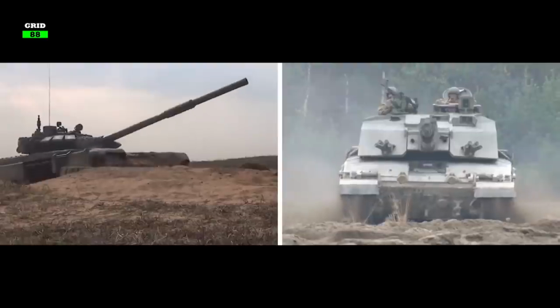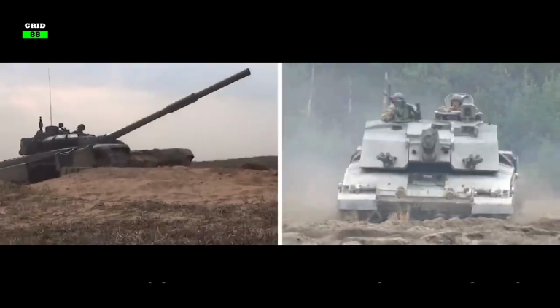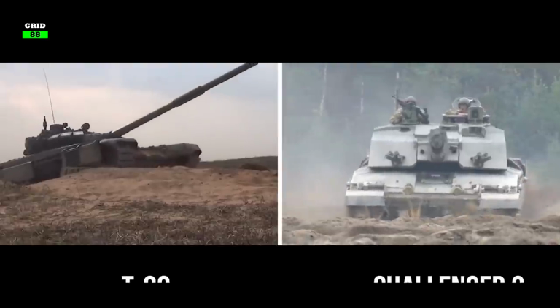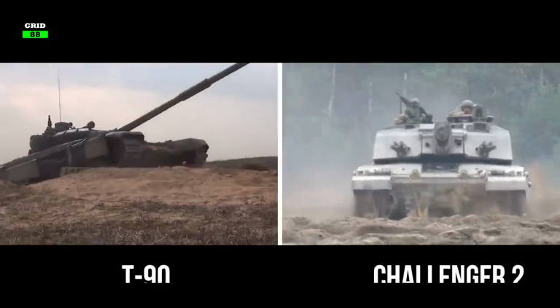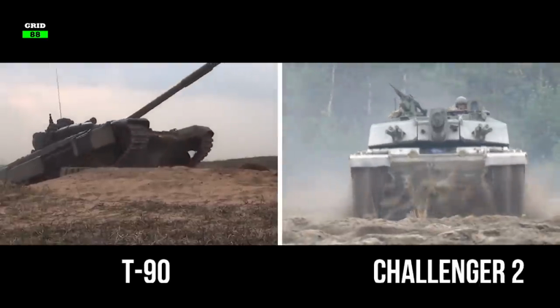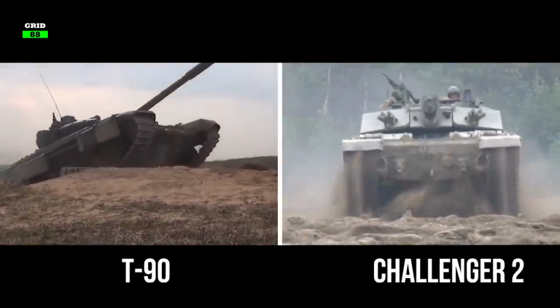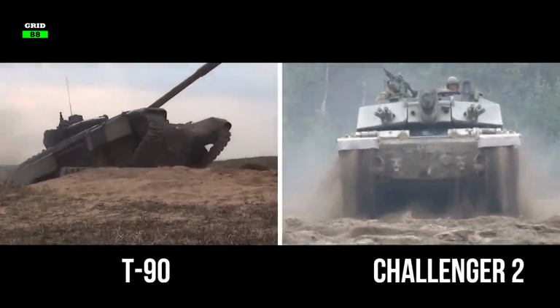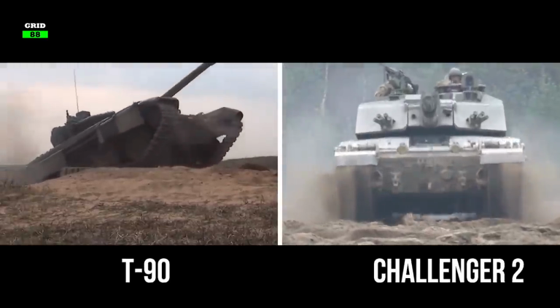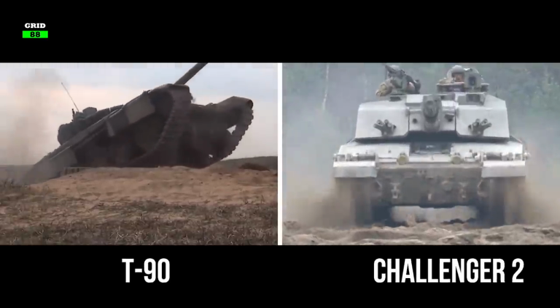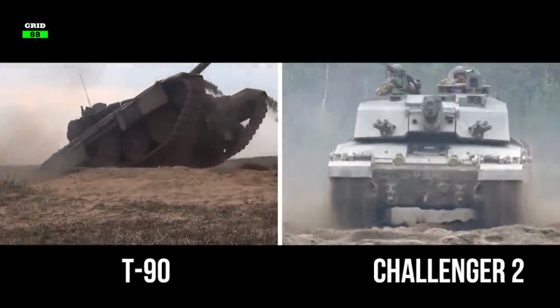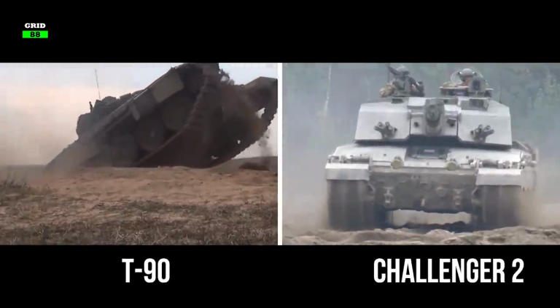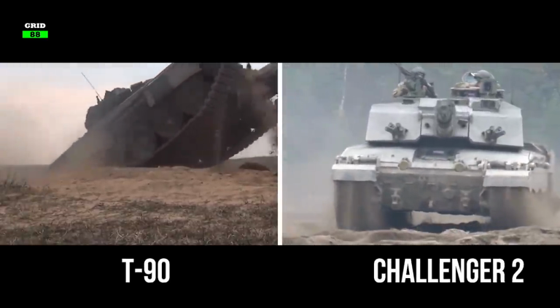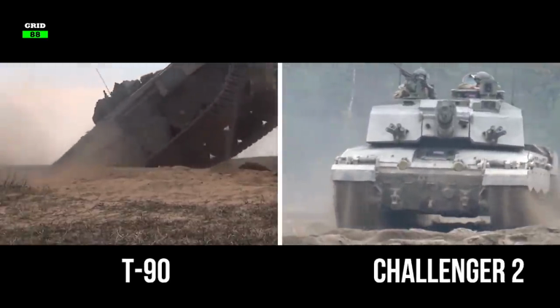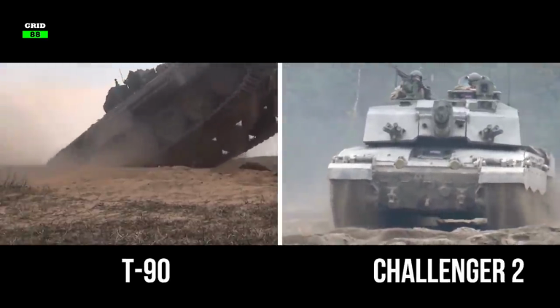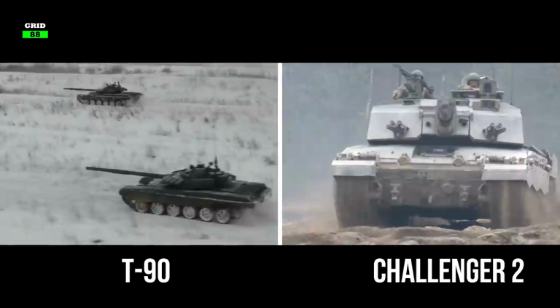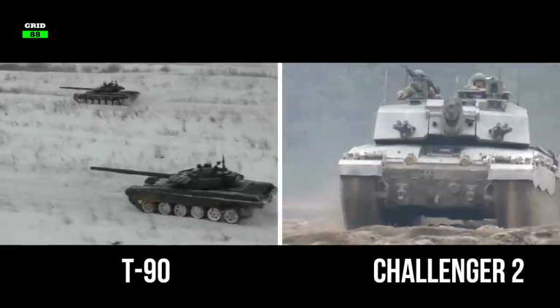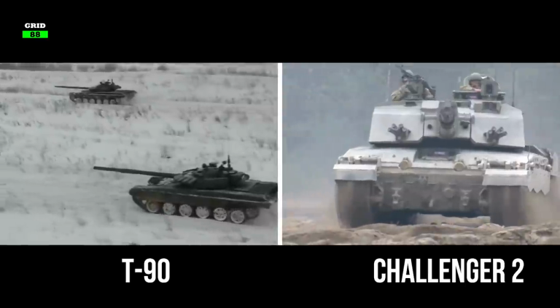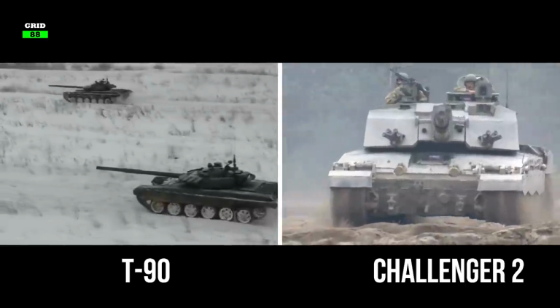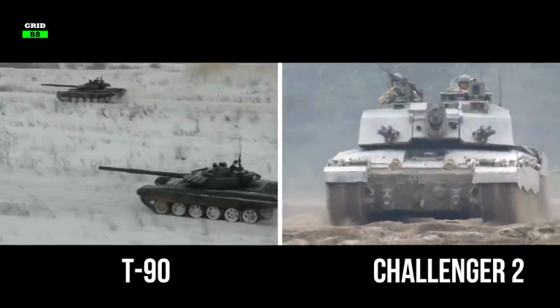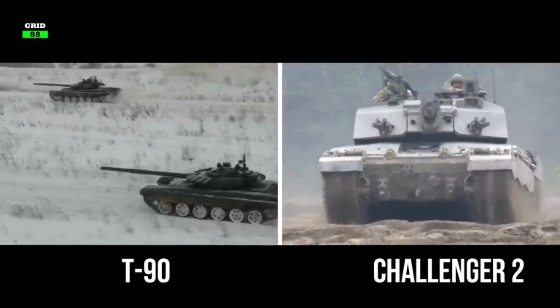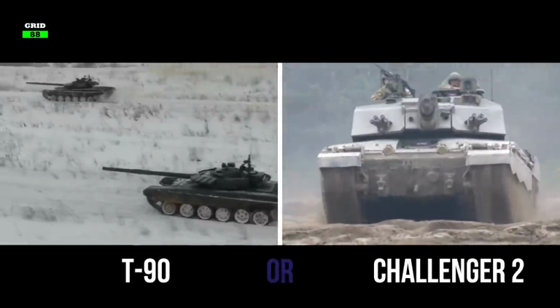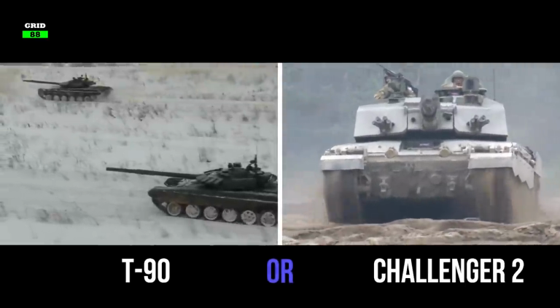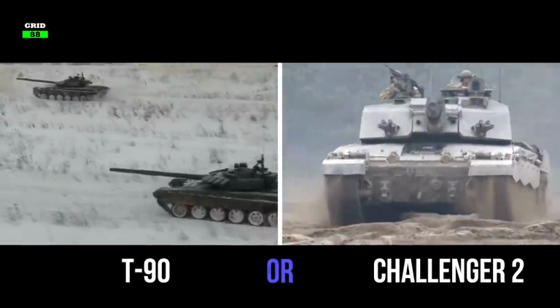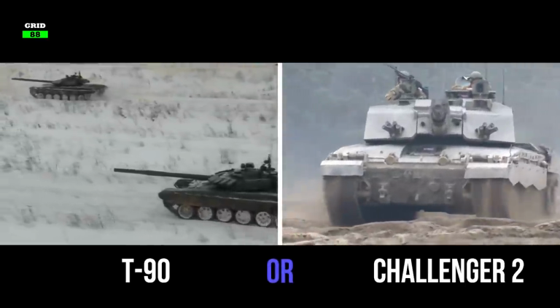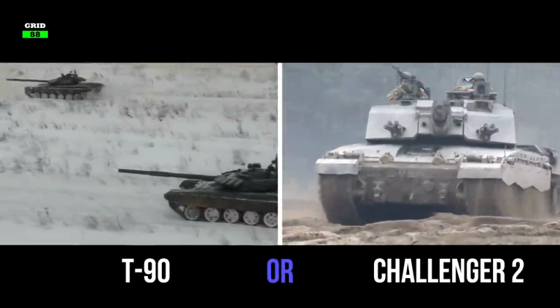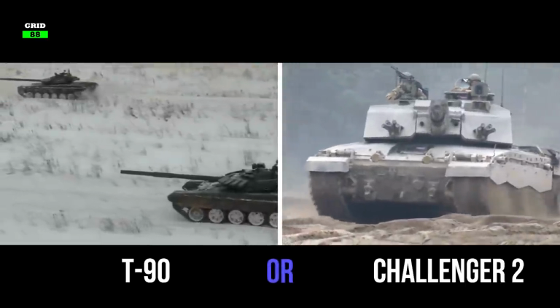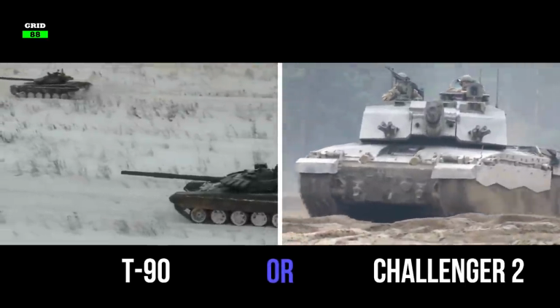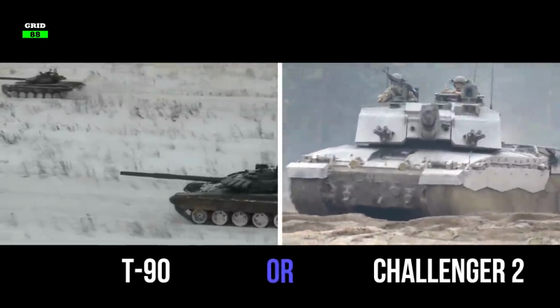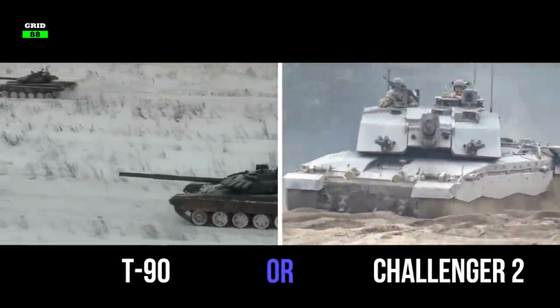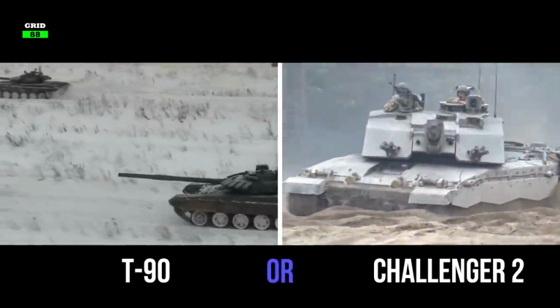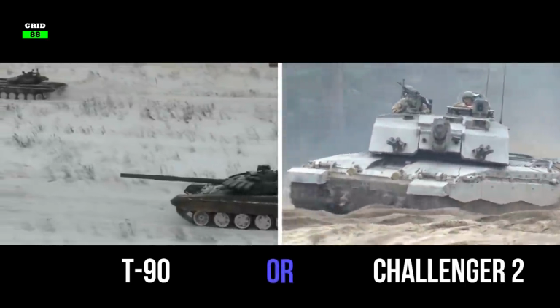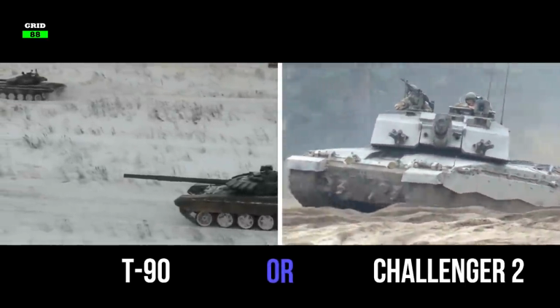So, which tank do you think would win in a one-to-one battle? Russia's T-90 or the British Challenger 2? Let us know in the comments.